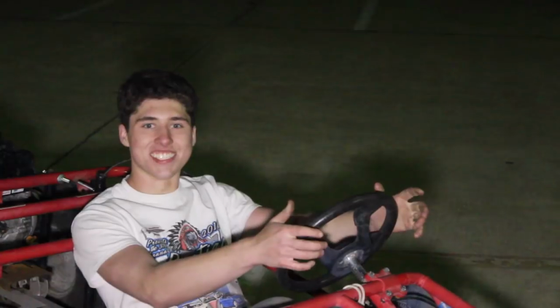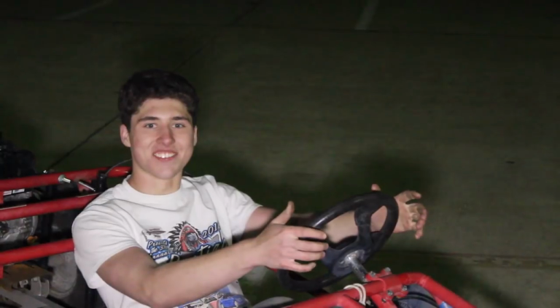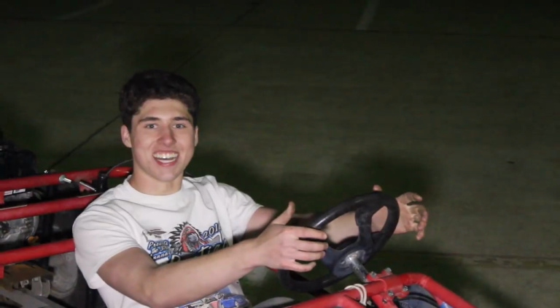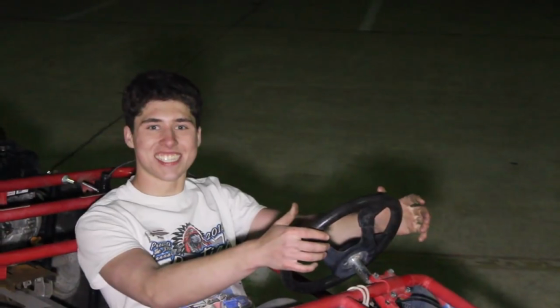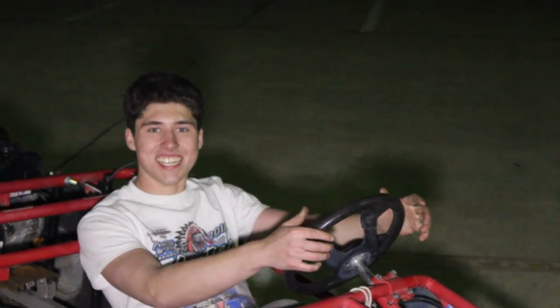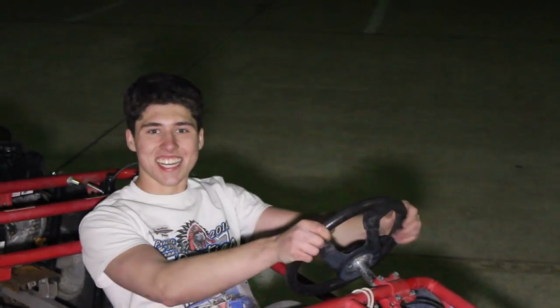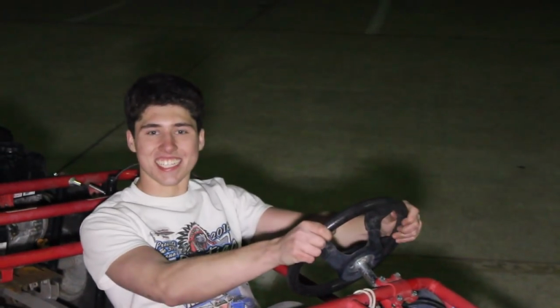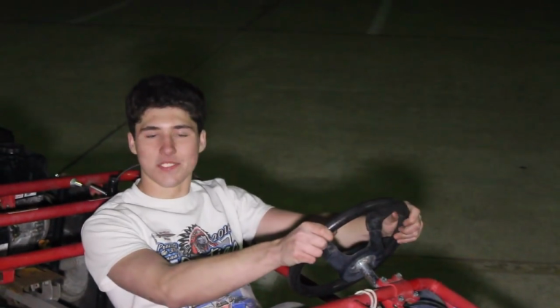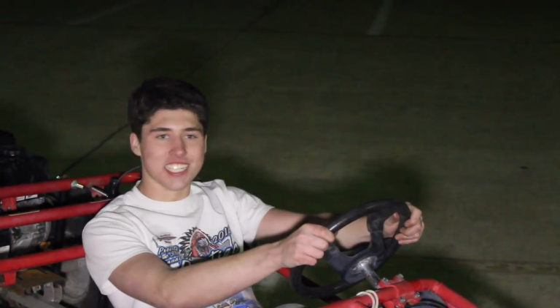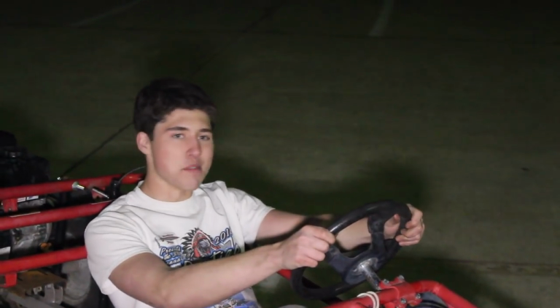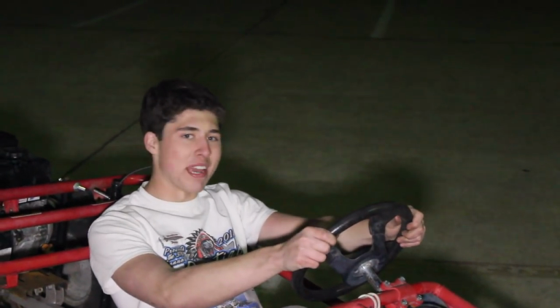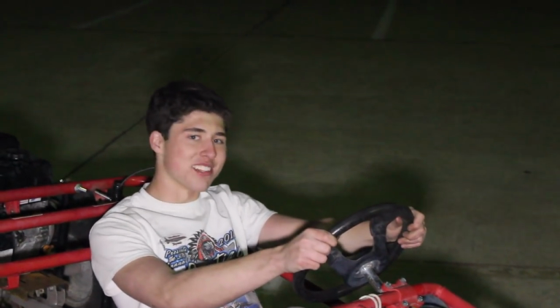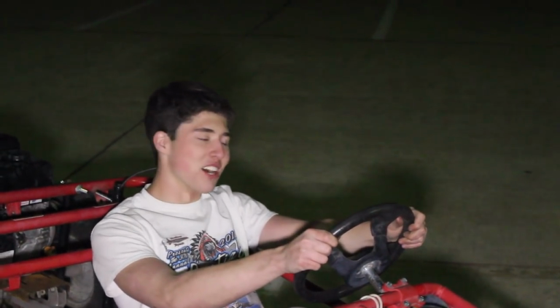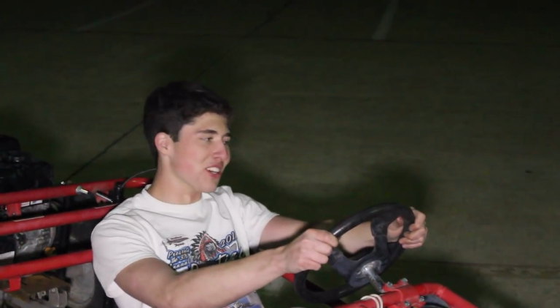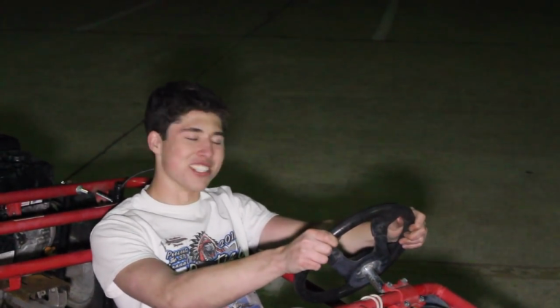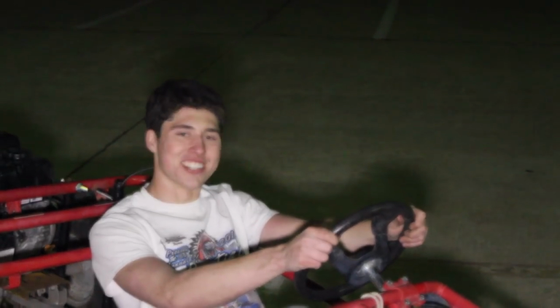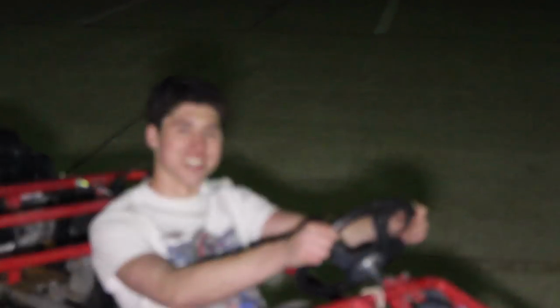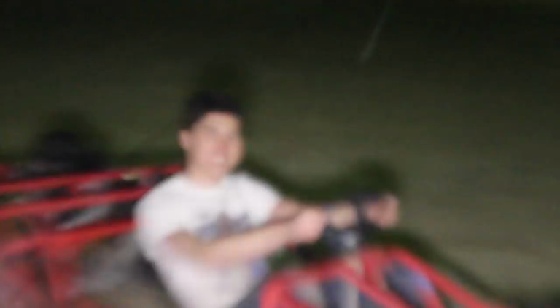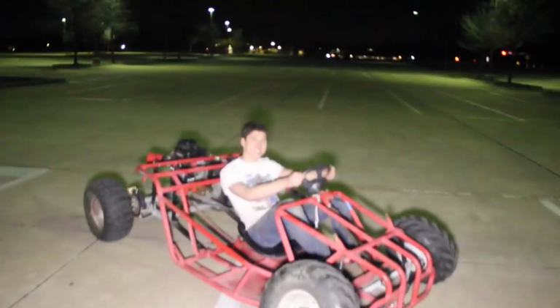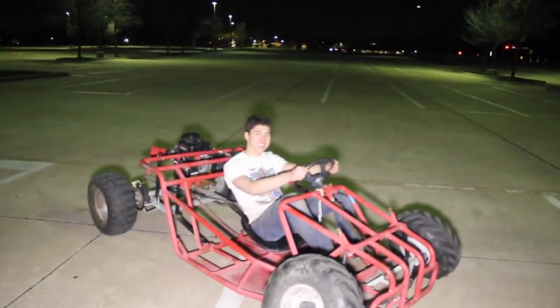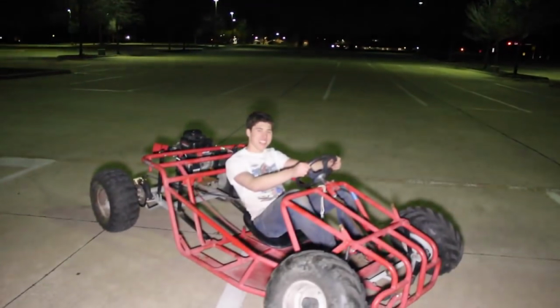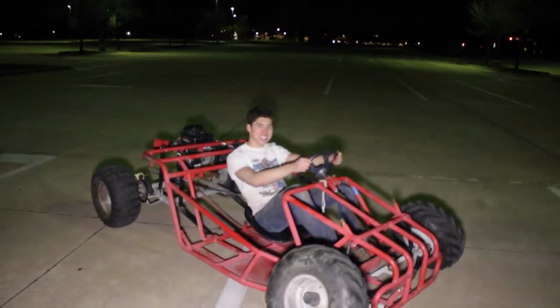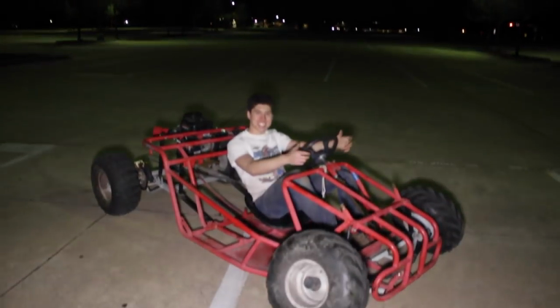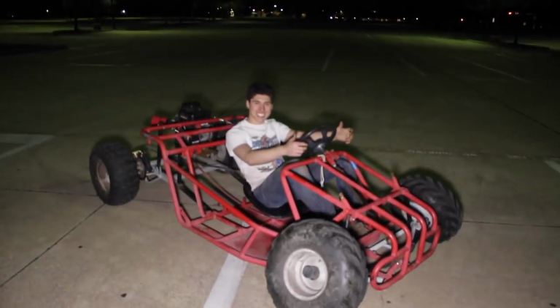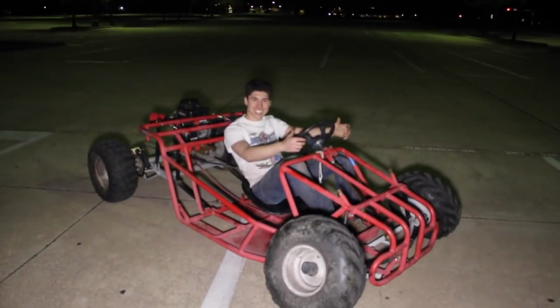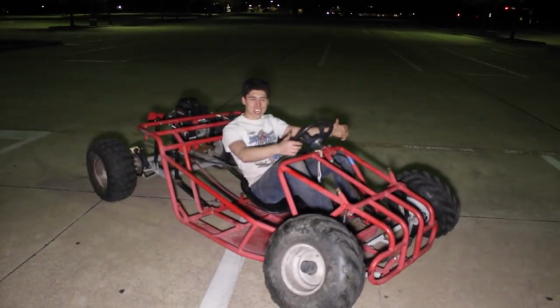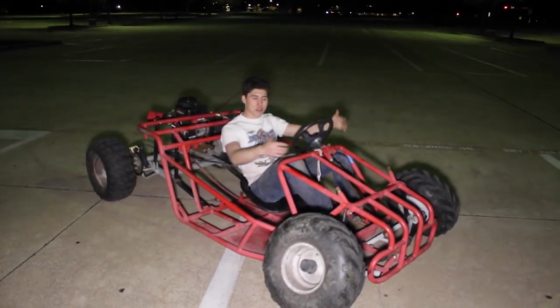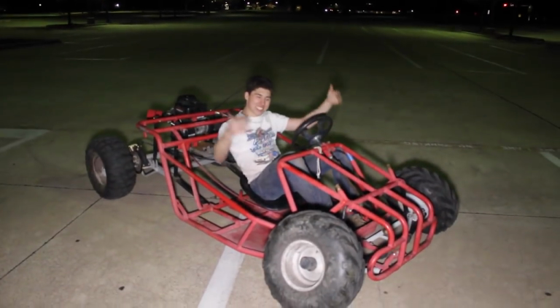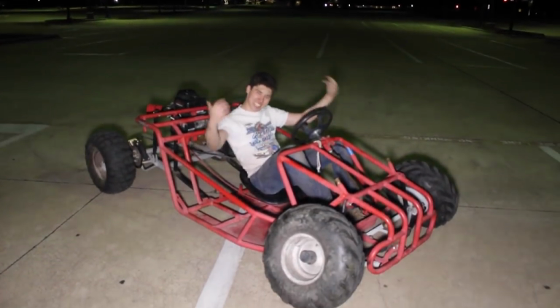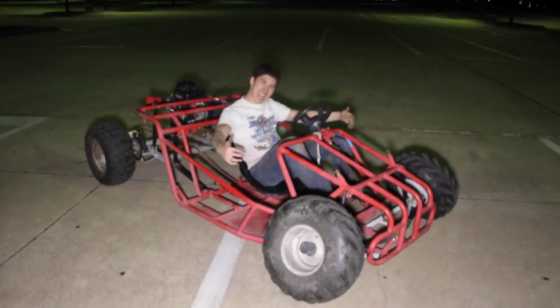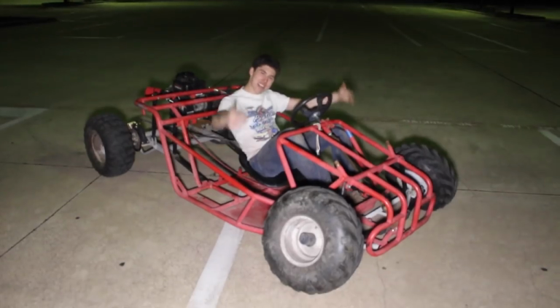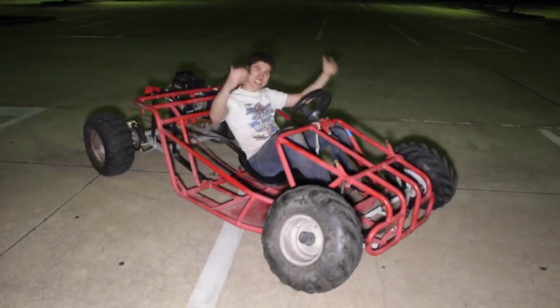What's up guys, in this video we paint the off-road go-kart. Just kidding, we slam it.